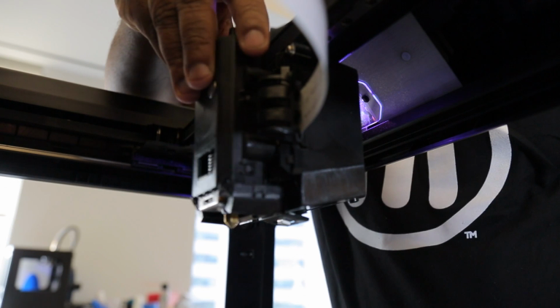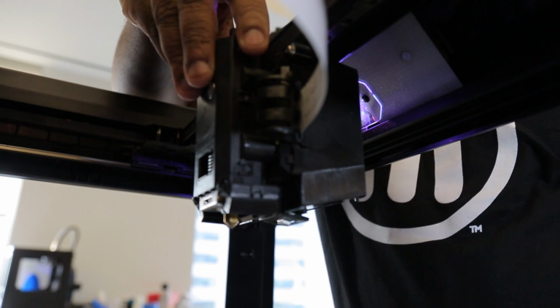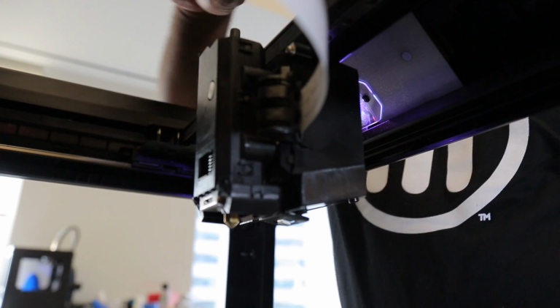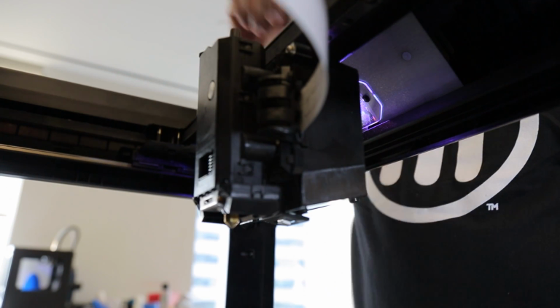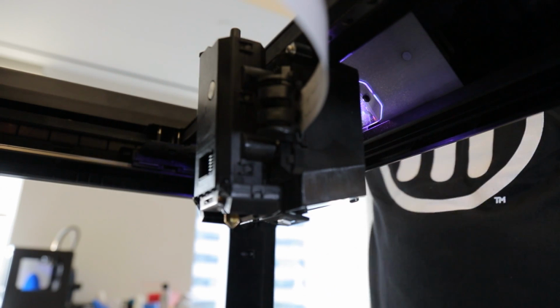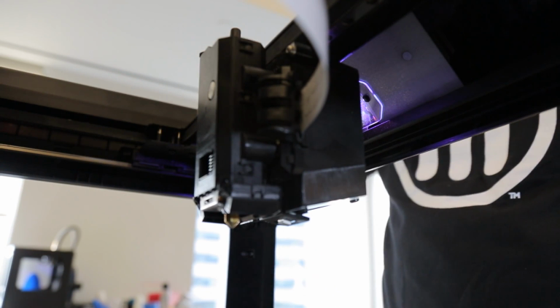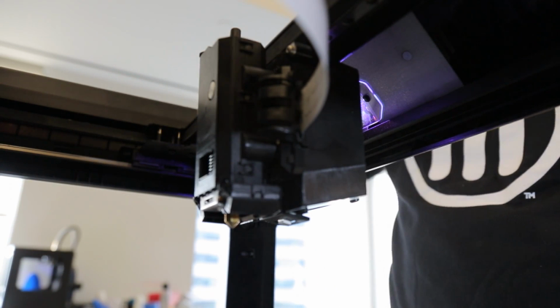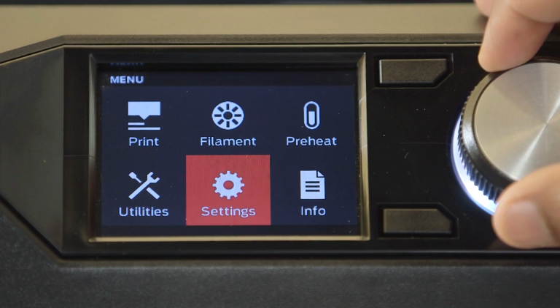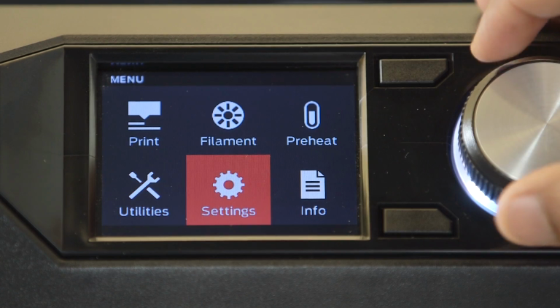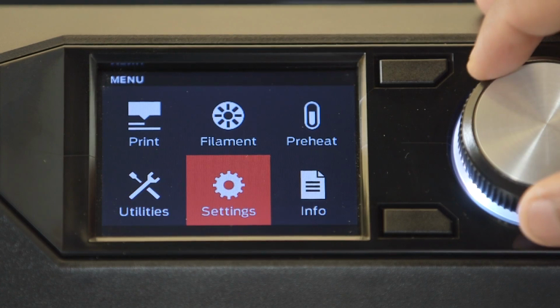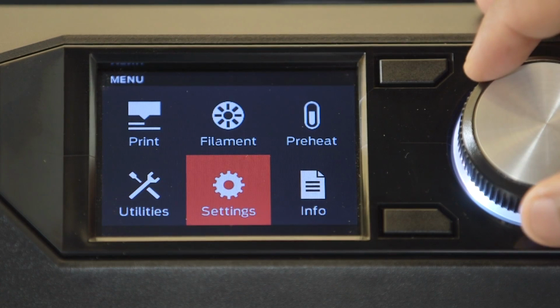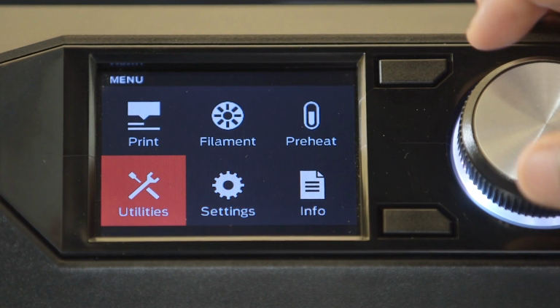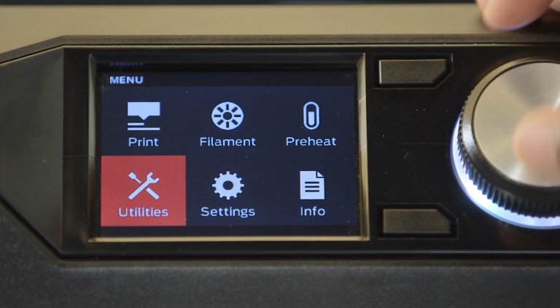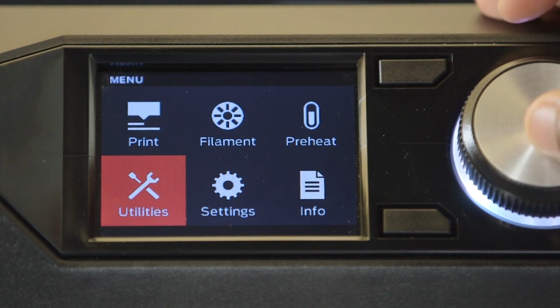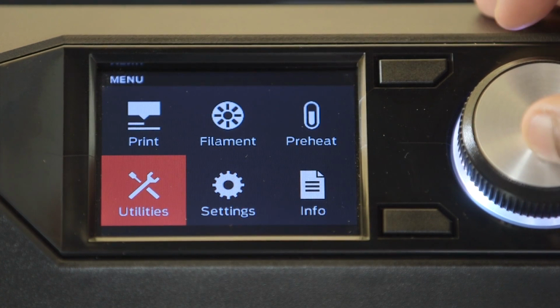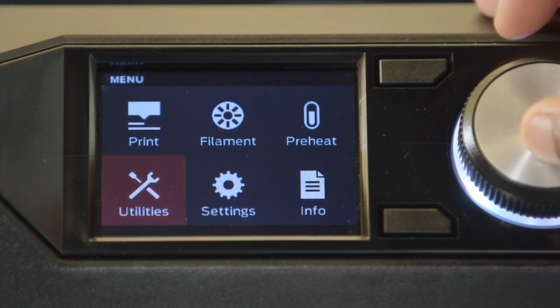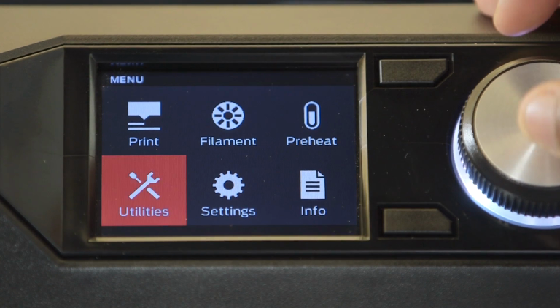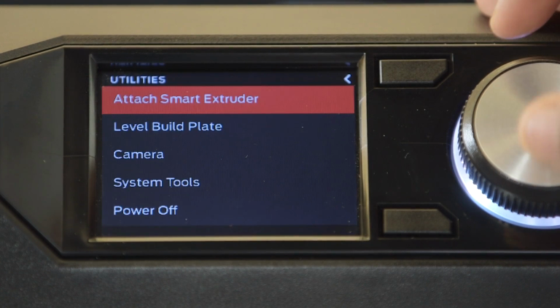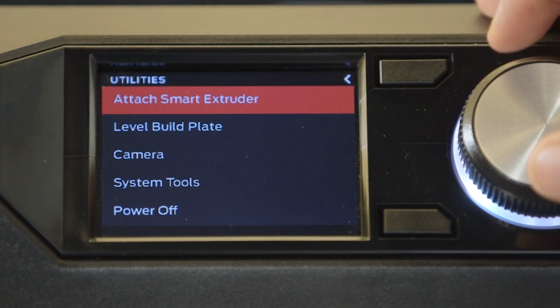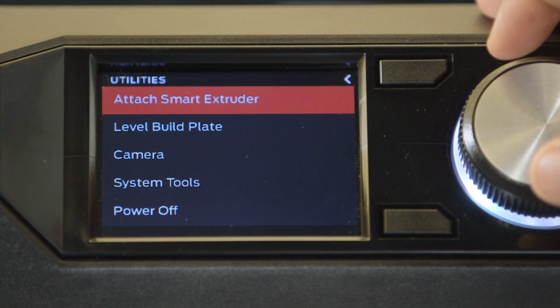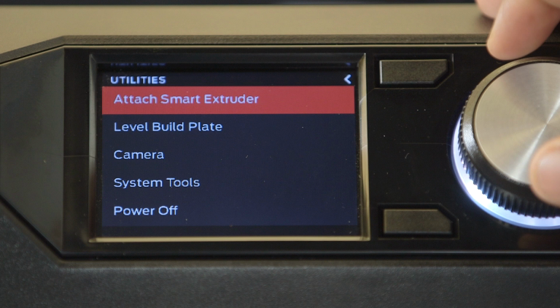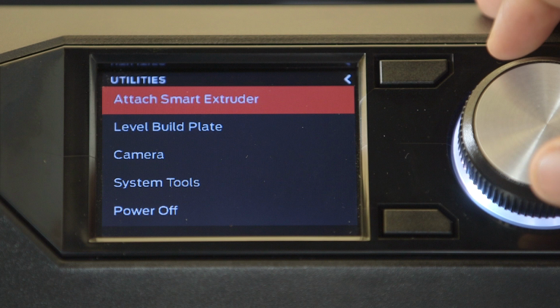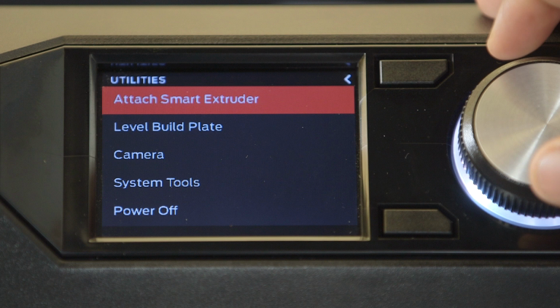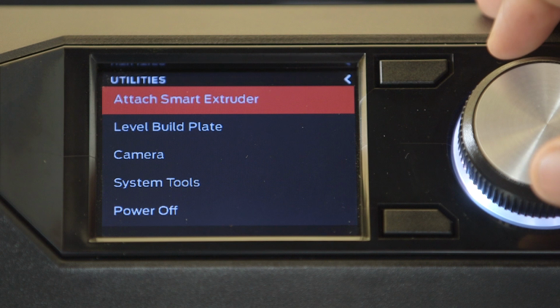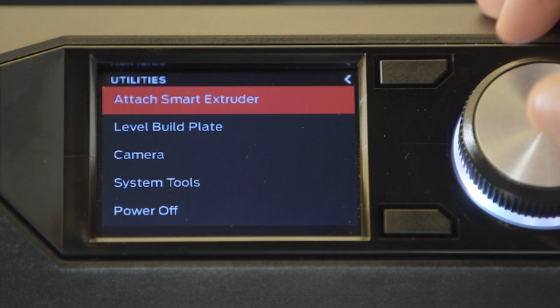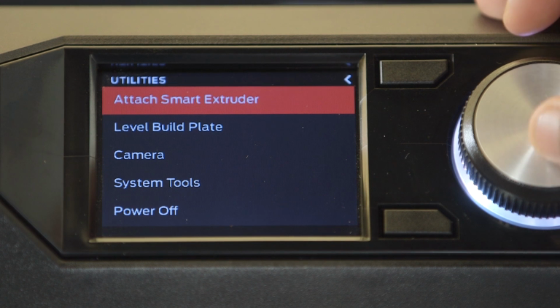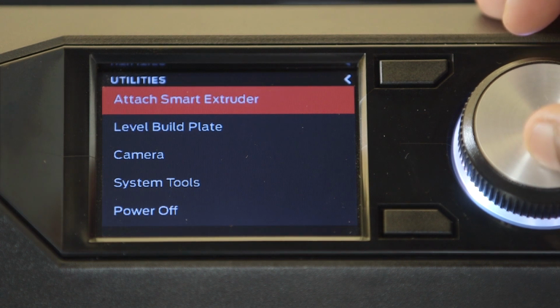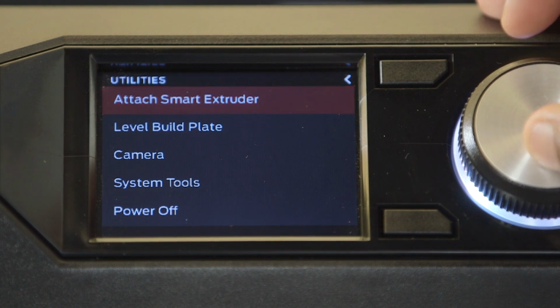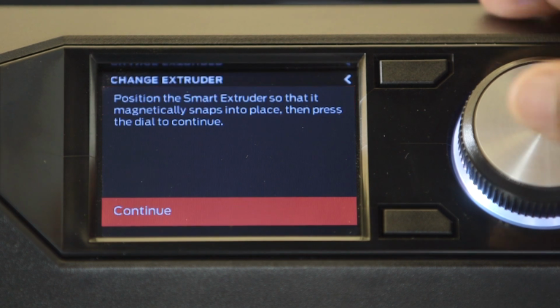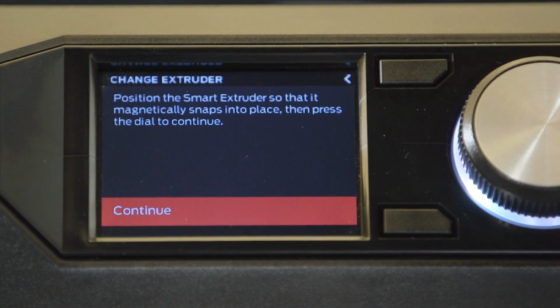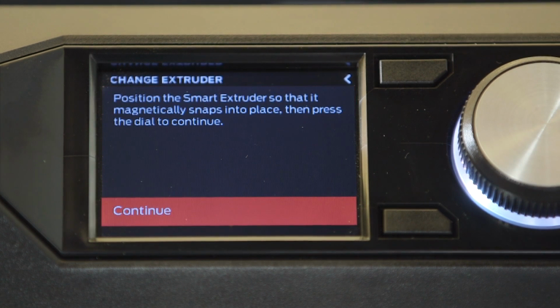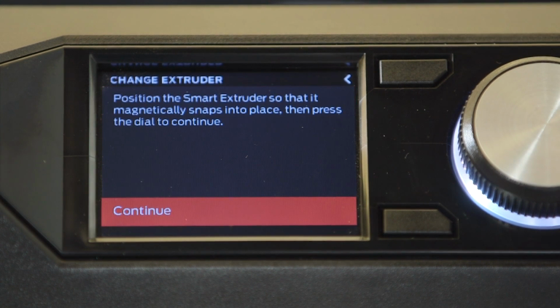Reattach the smart extruder, and on the control panel, go to Utilities and select Attach Smart Extruder.